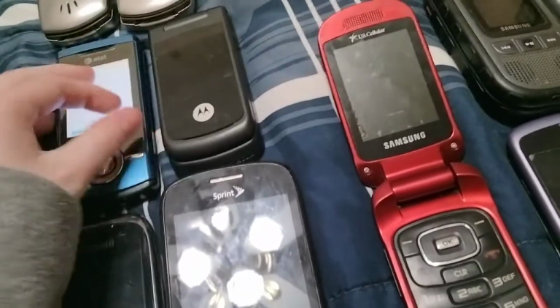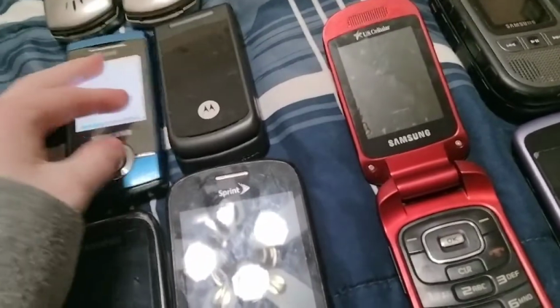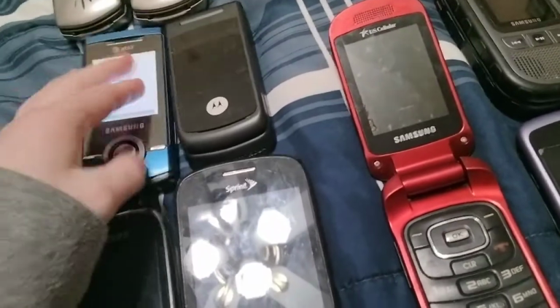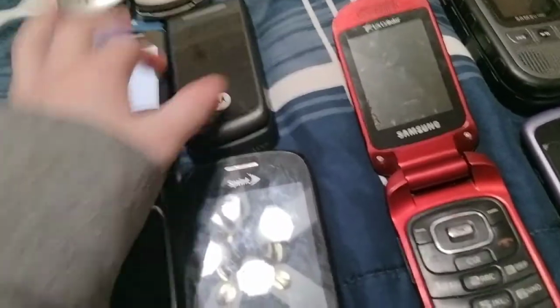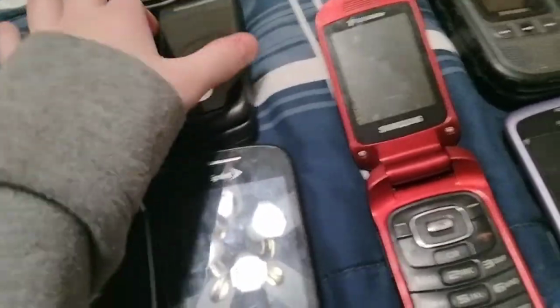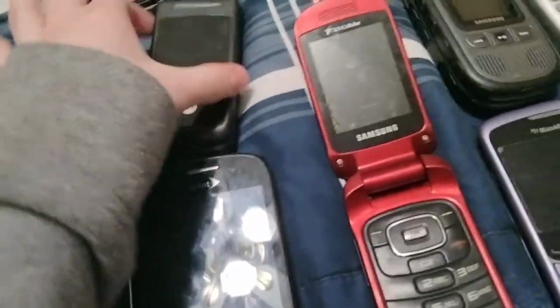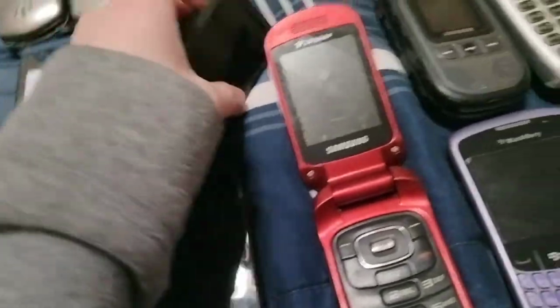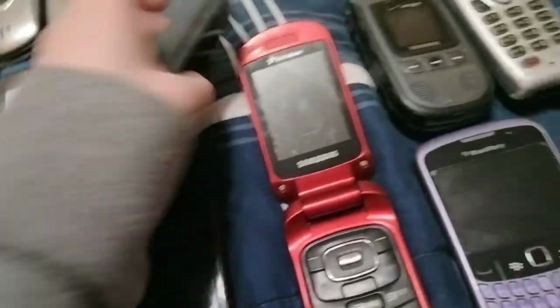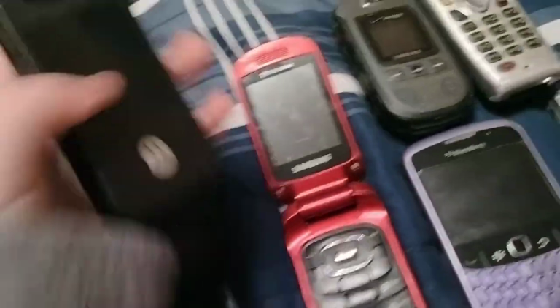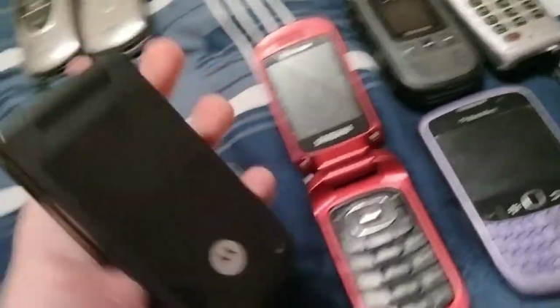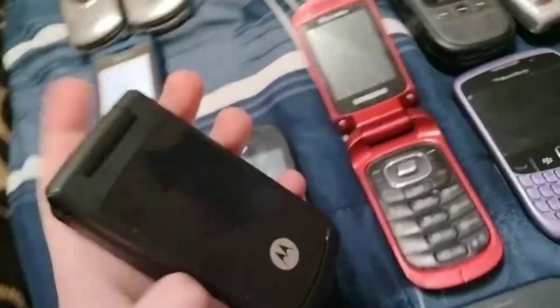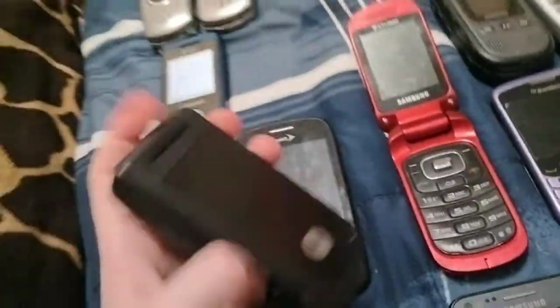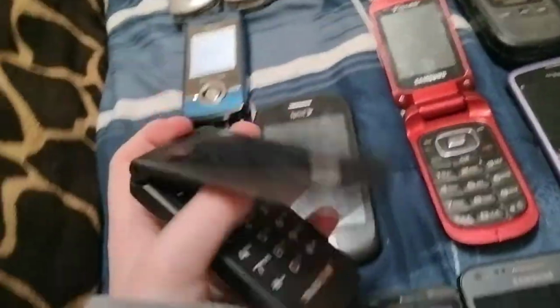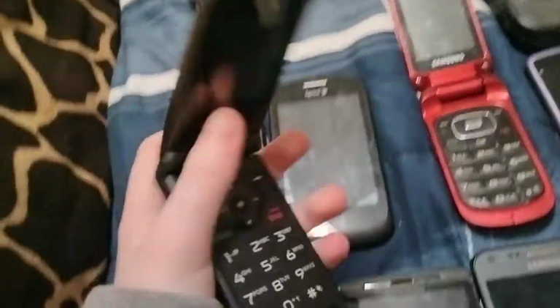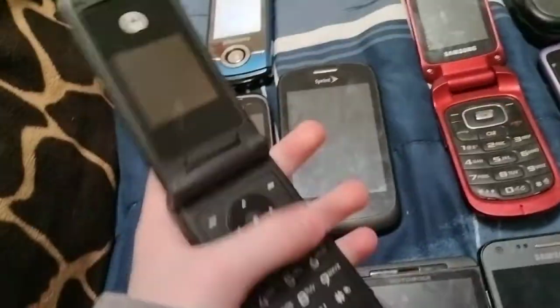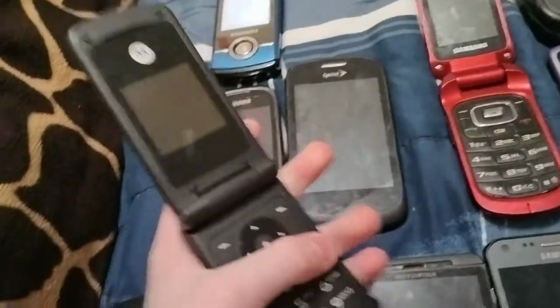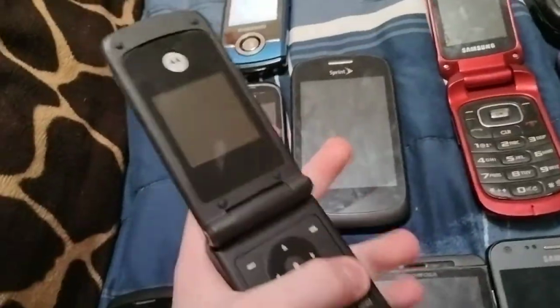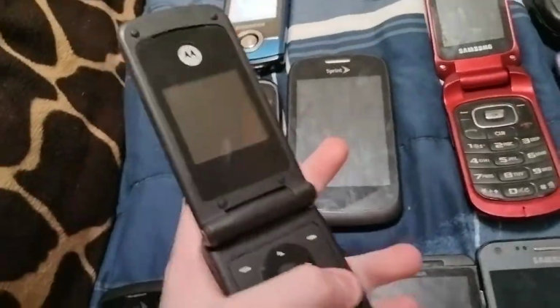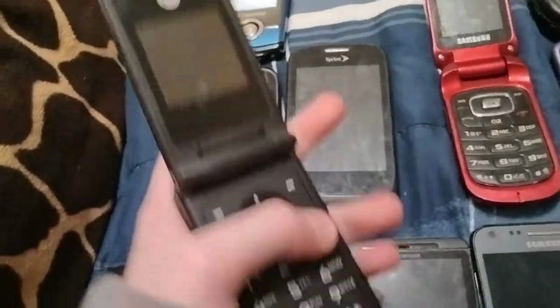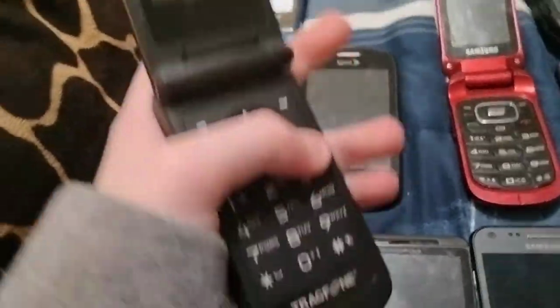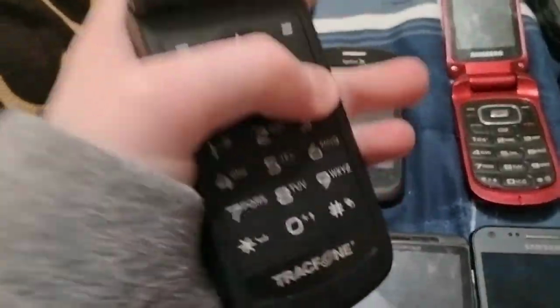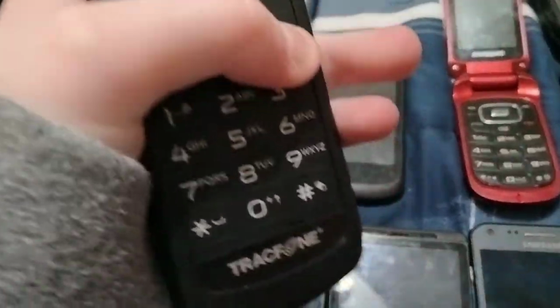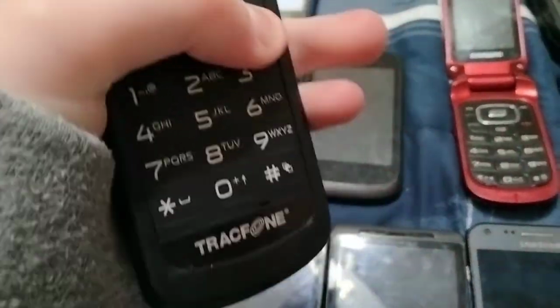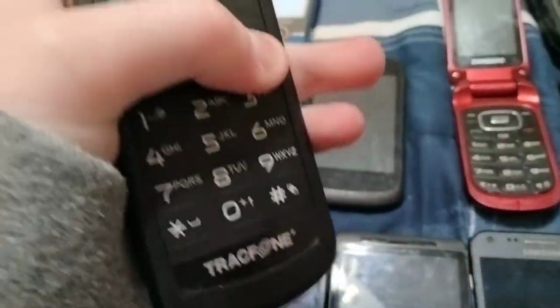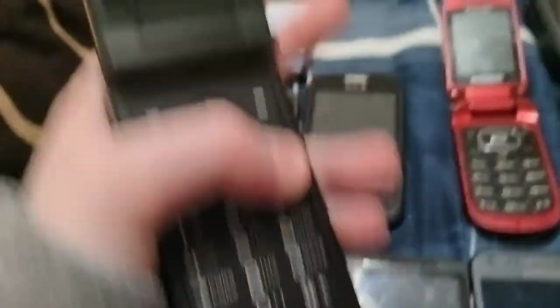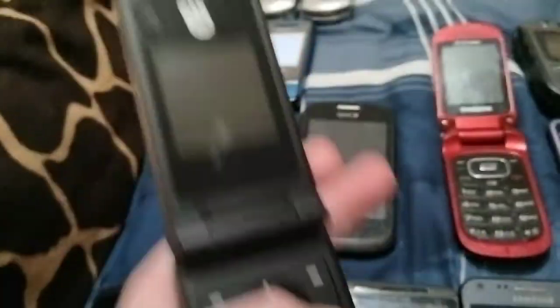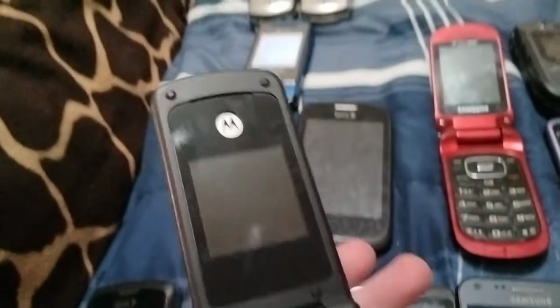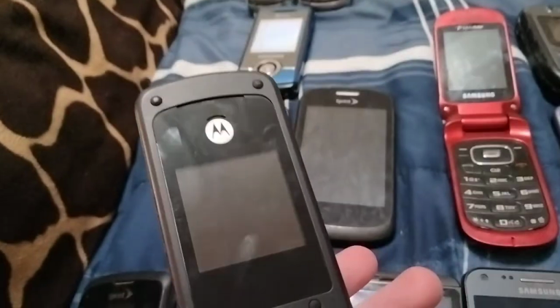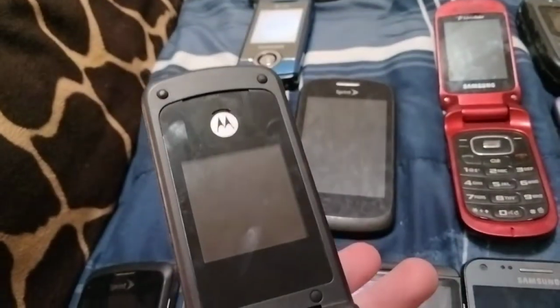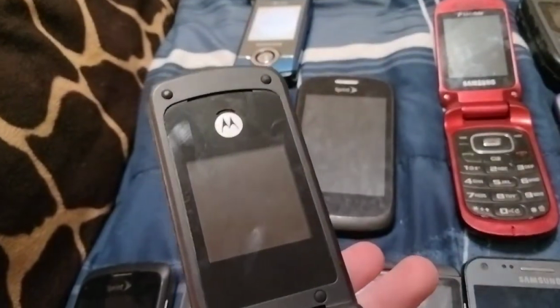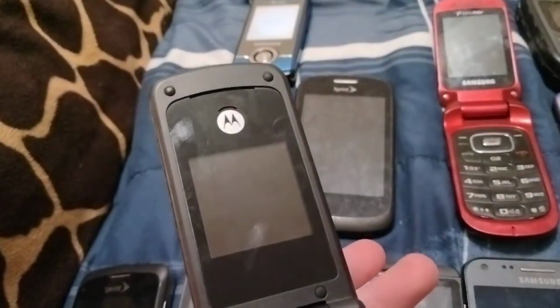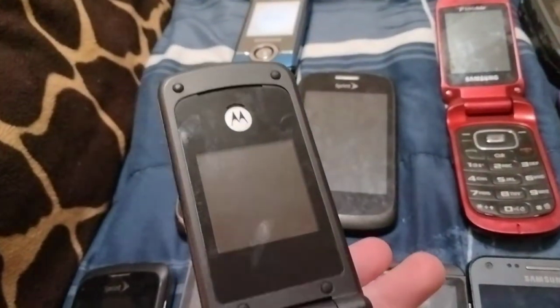Here is my Motorola W175 on TracFone. Looks totally fine.